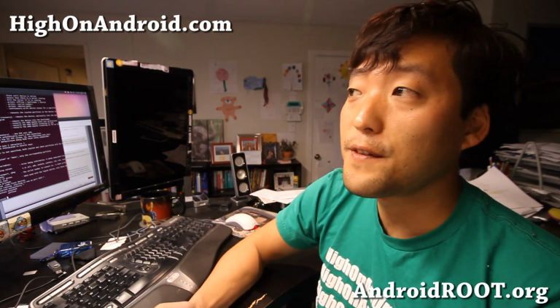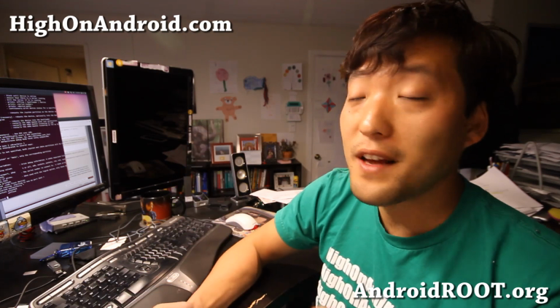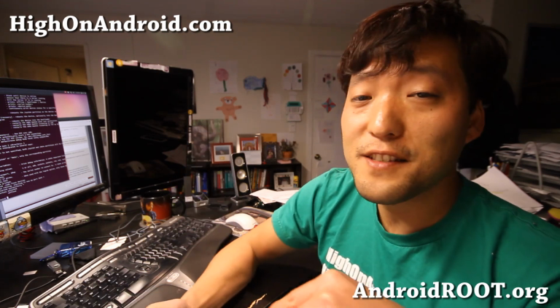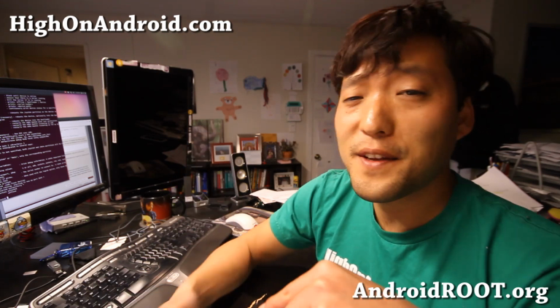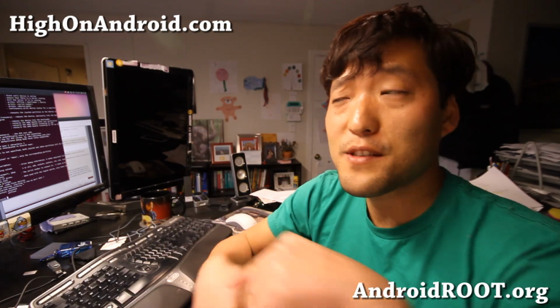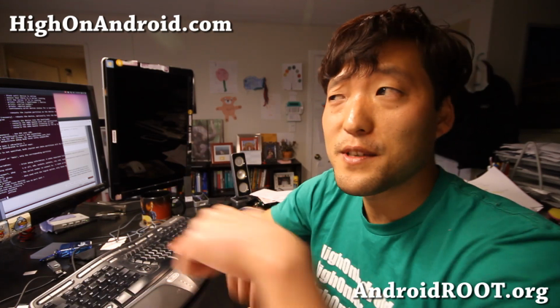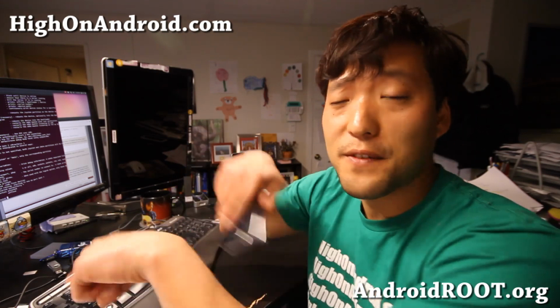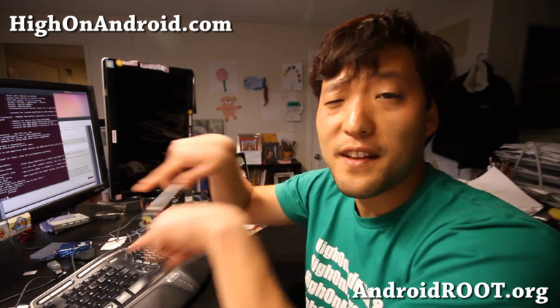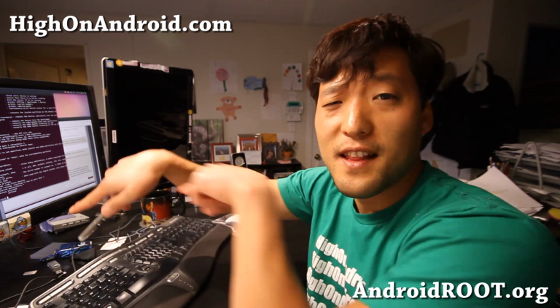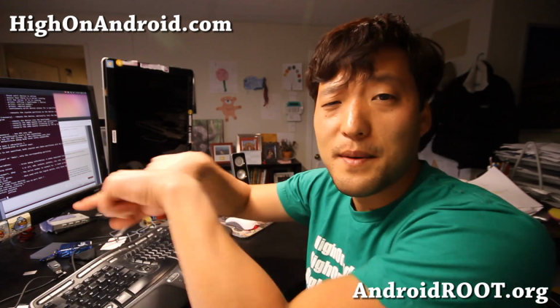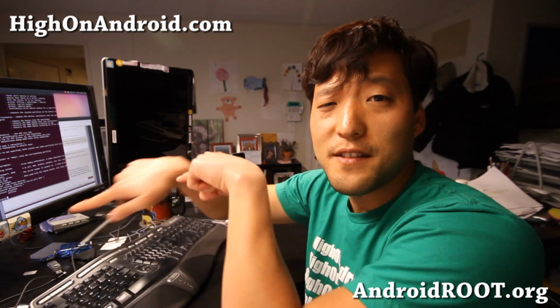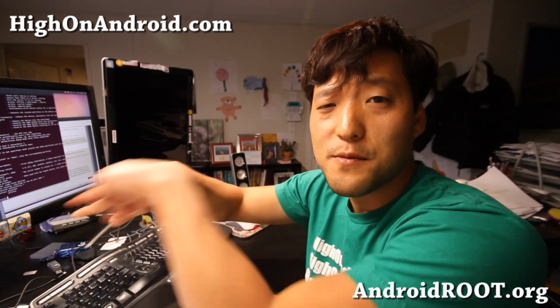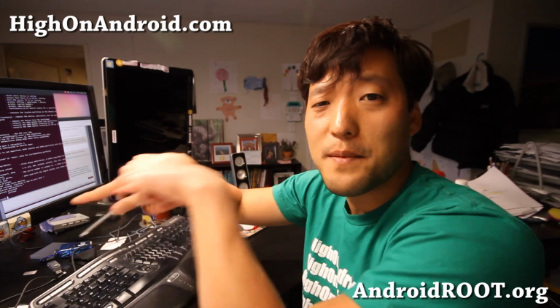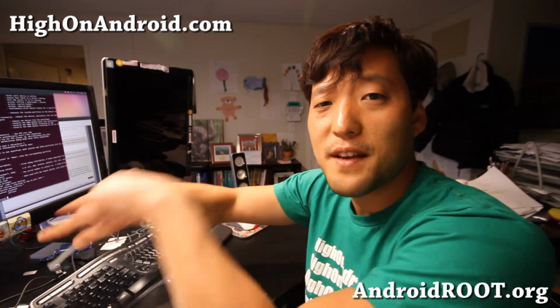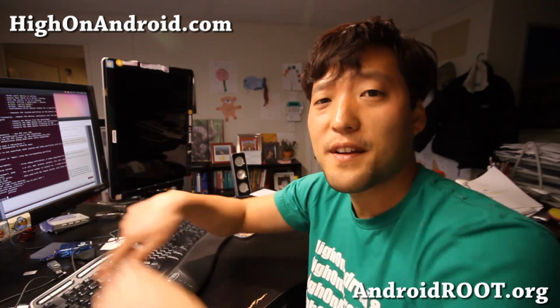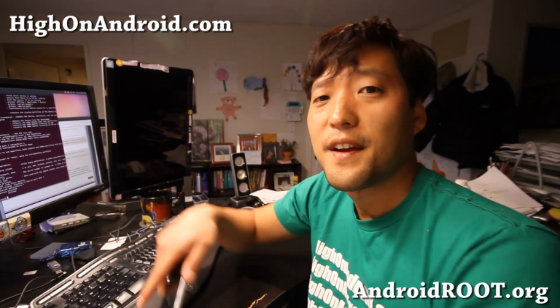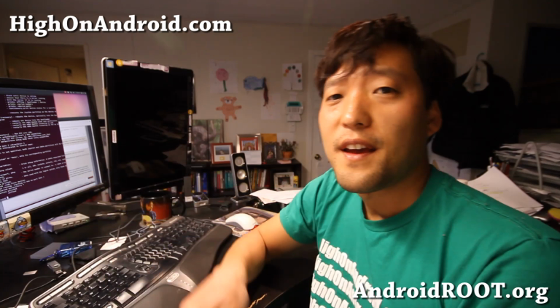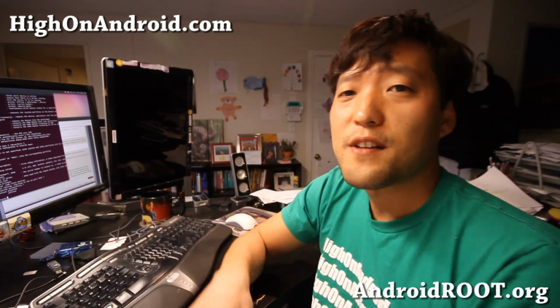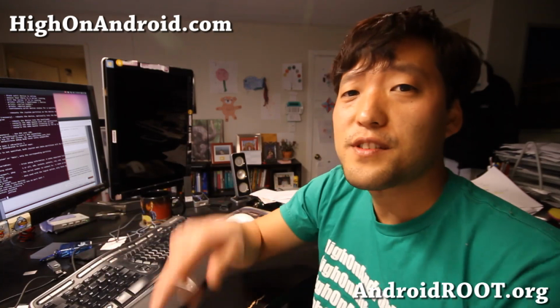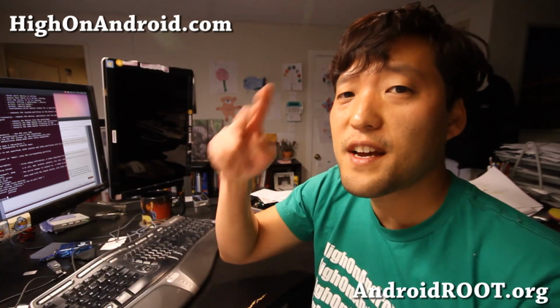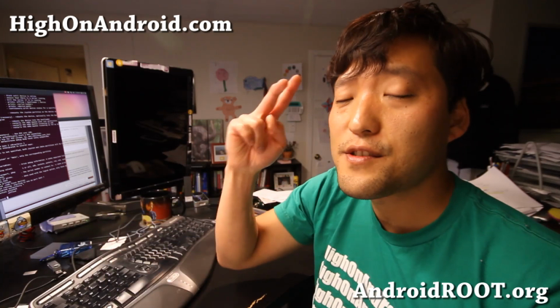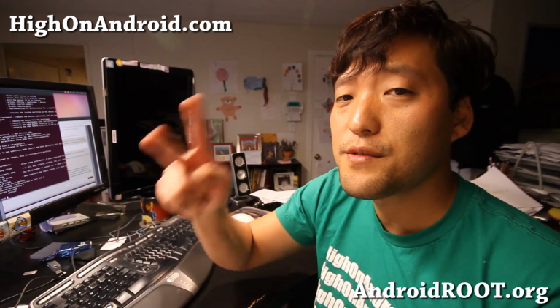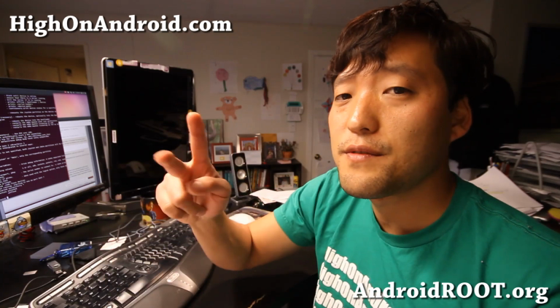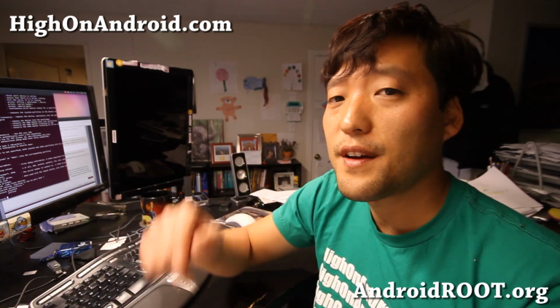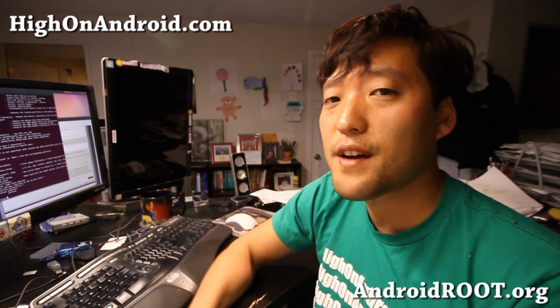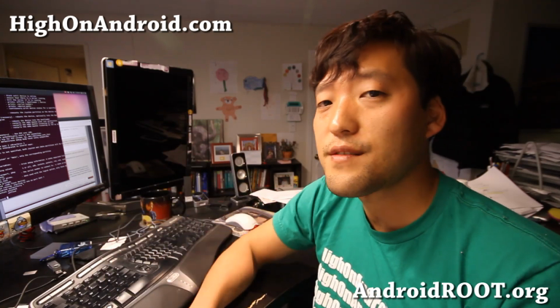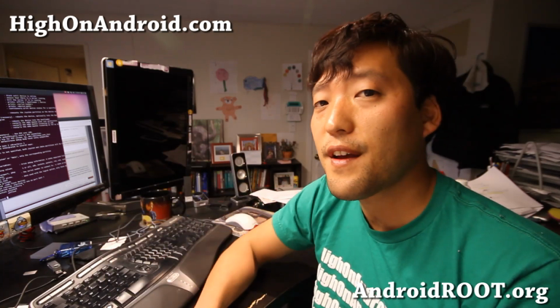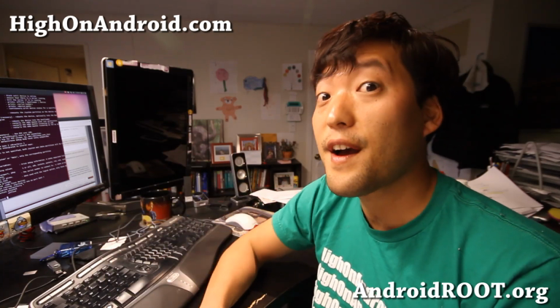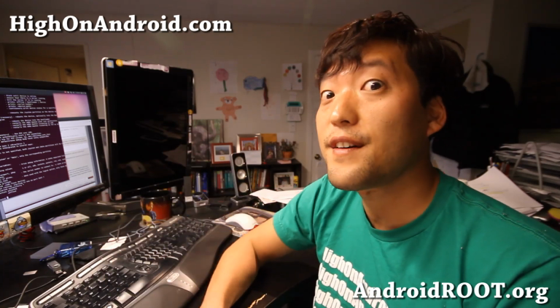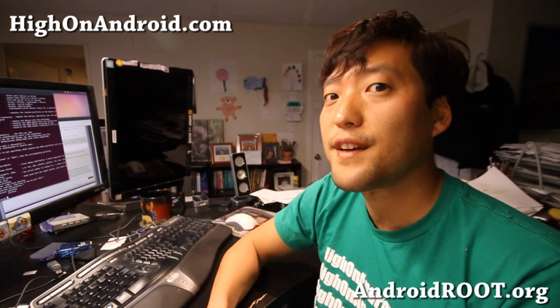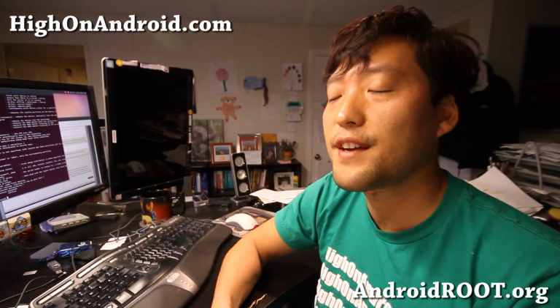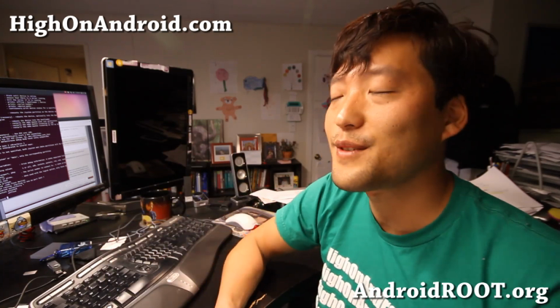If you like this video, as always don't forget to hit the like button, and the subscribe button down there. I'll see you guys soon — stay high on Android.